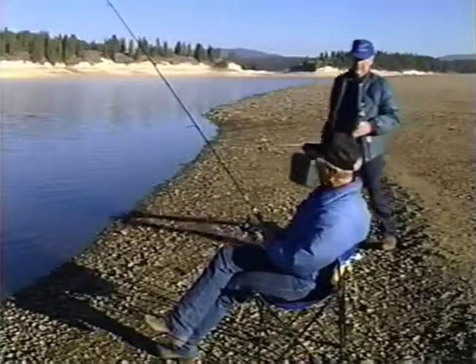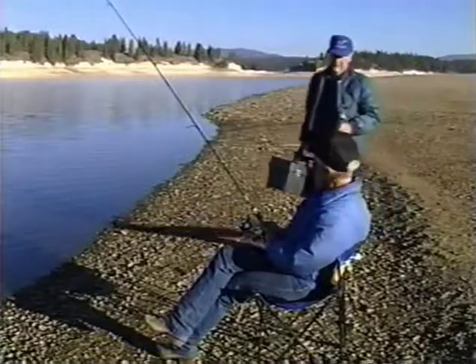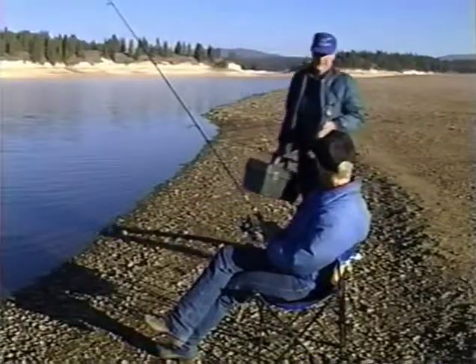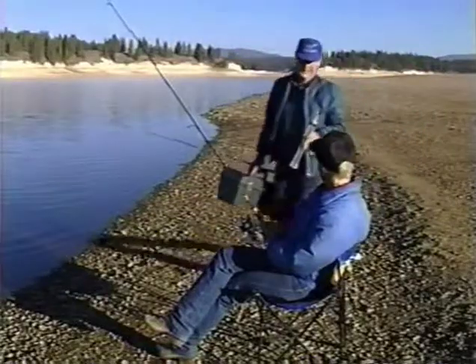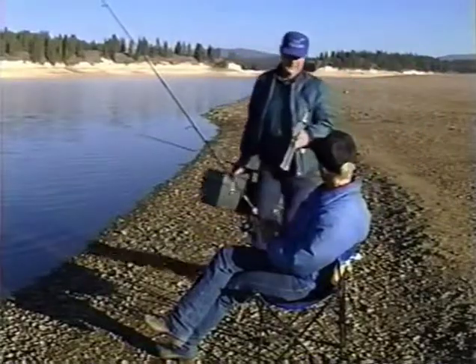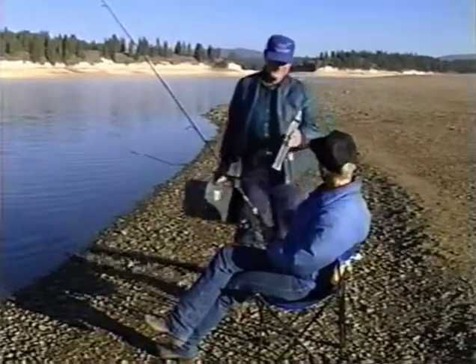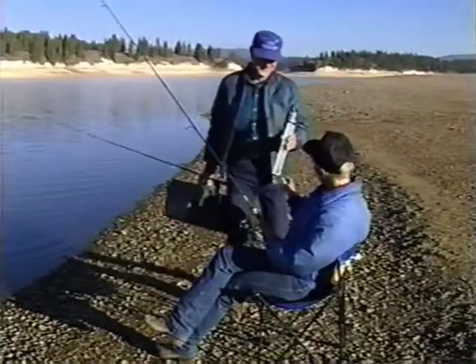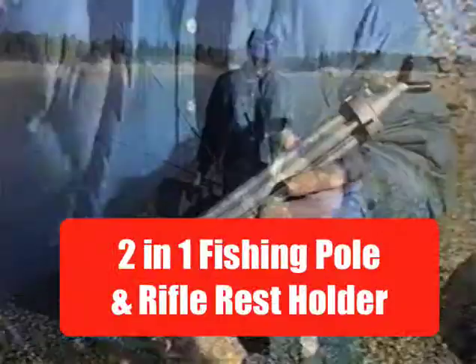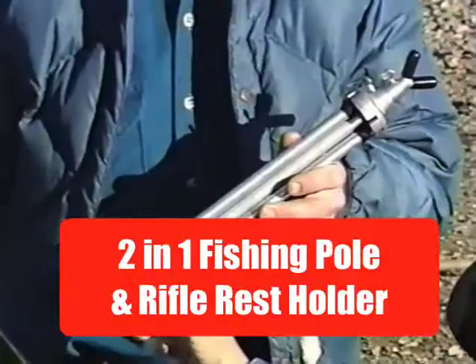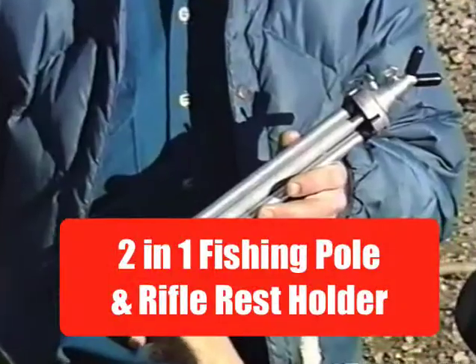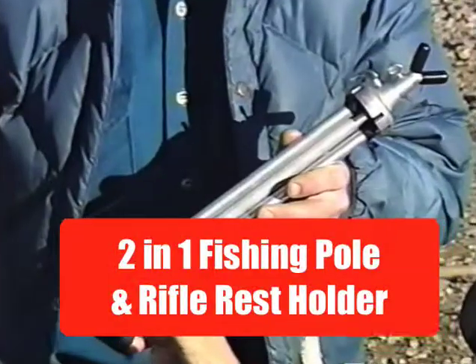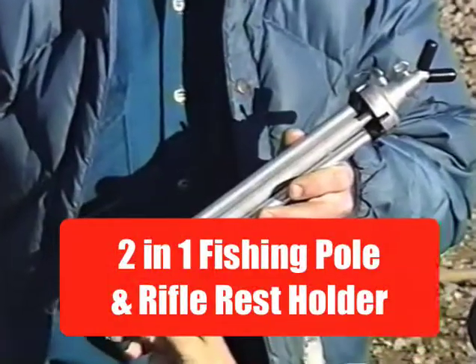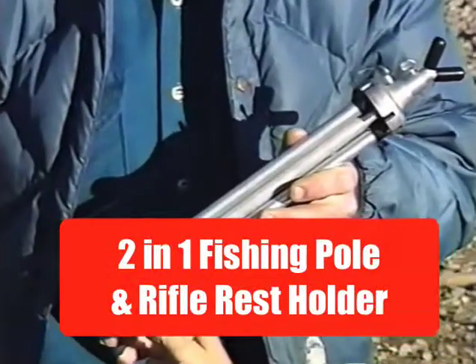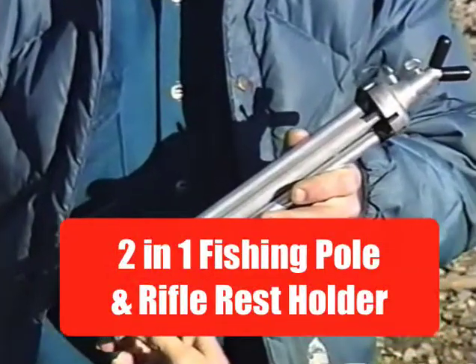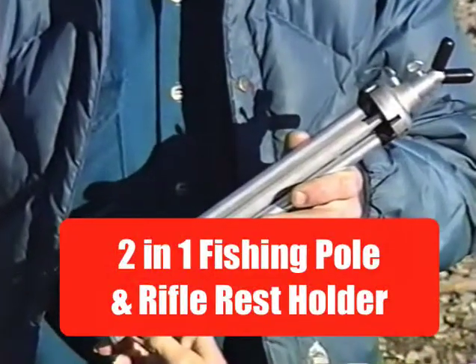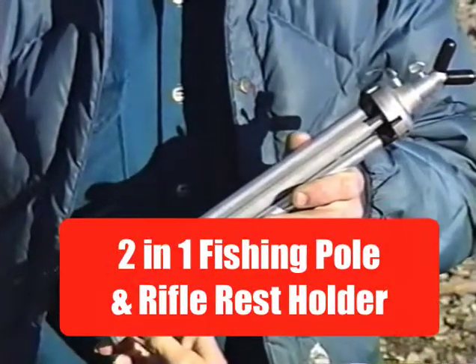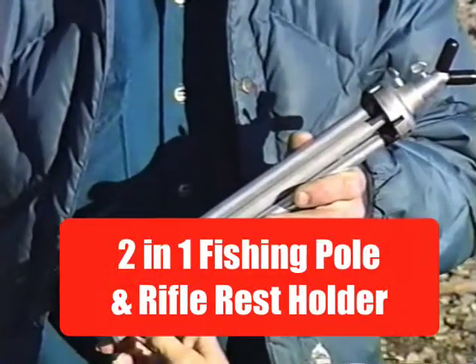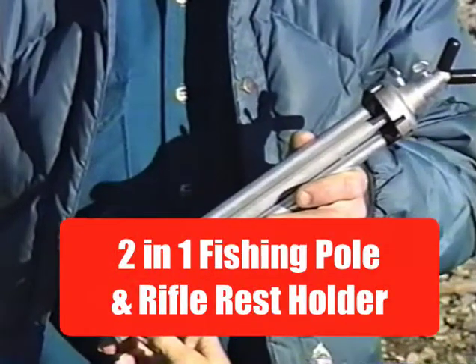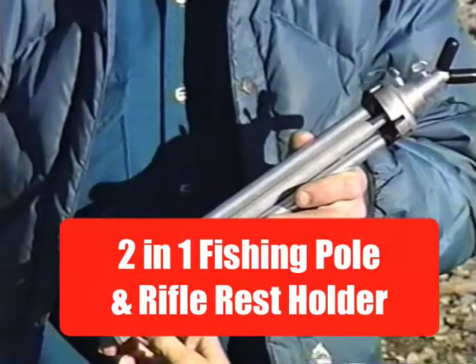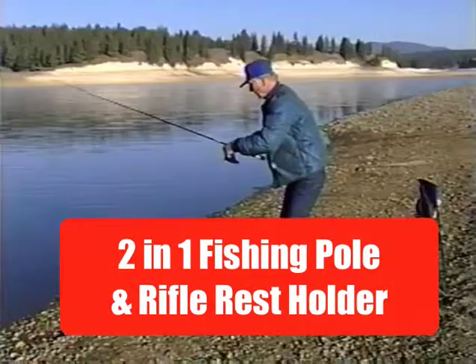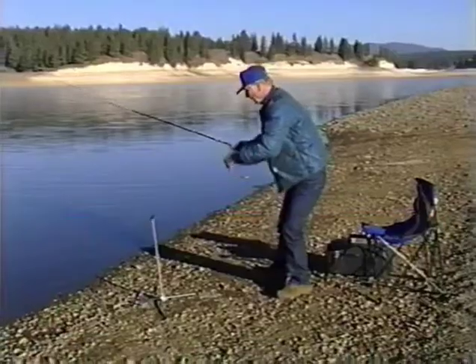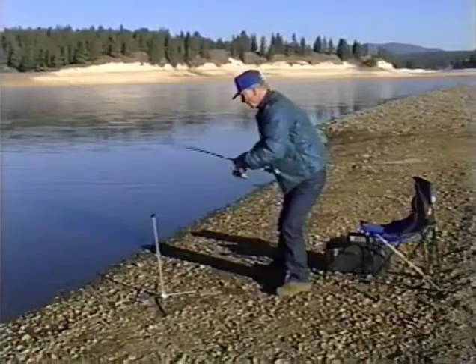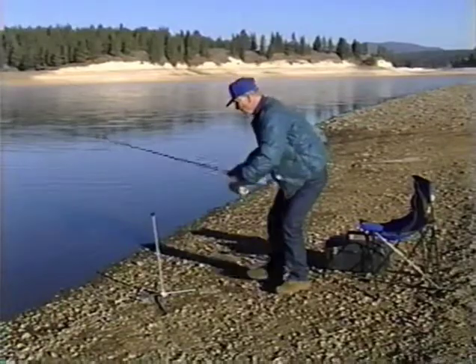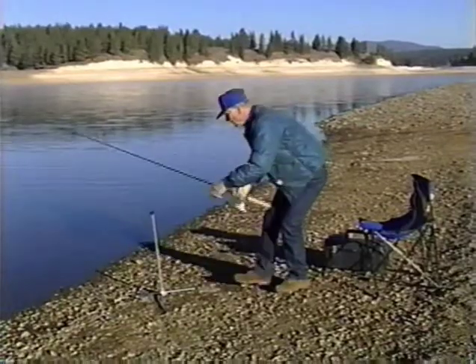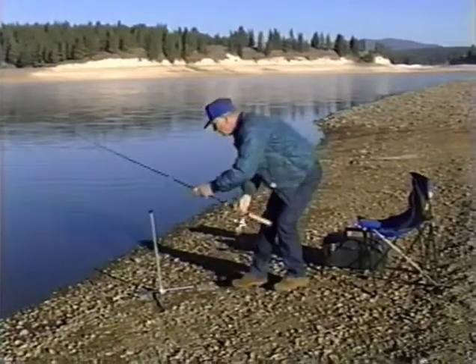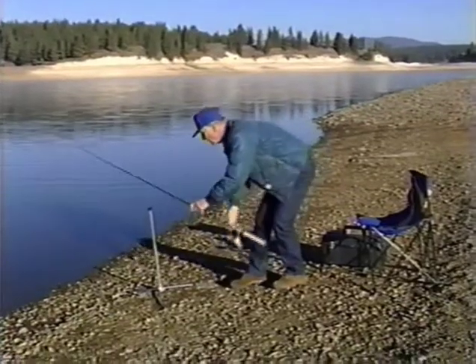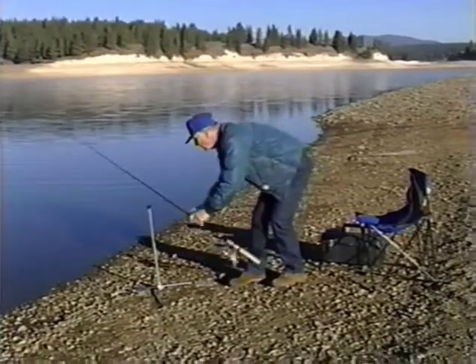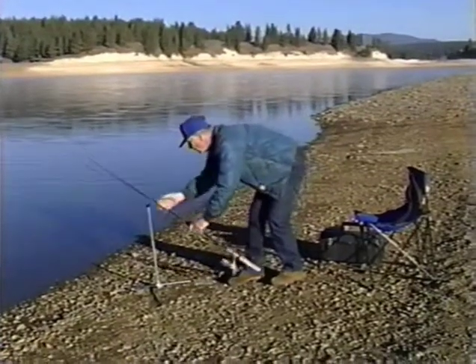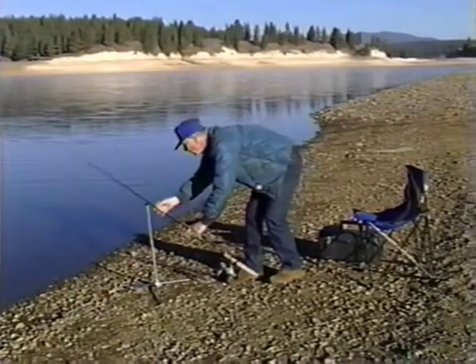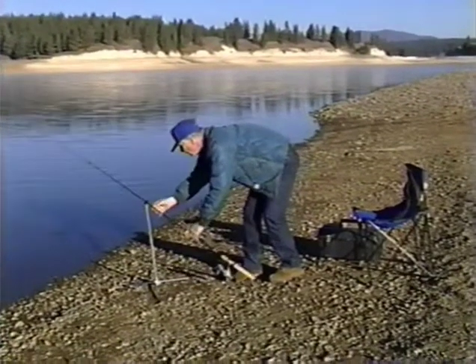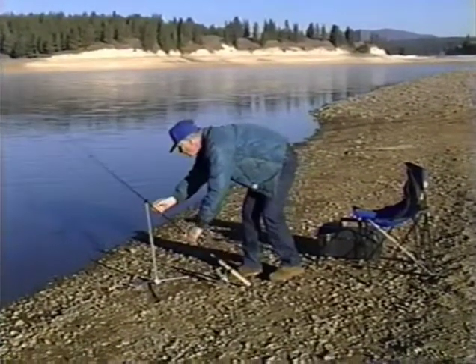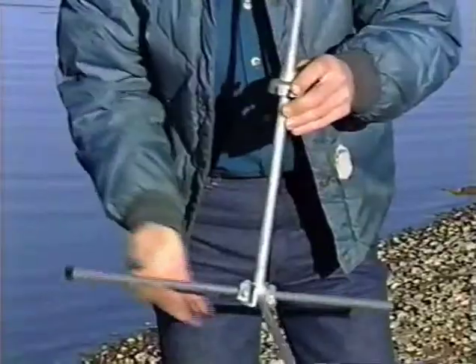Fishermen and Hunters, here it is — the Rifle Rest Fishing Holder: a combination fishing pole rest and rifle holder, all in one device.